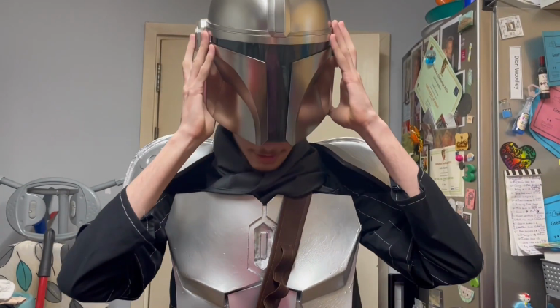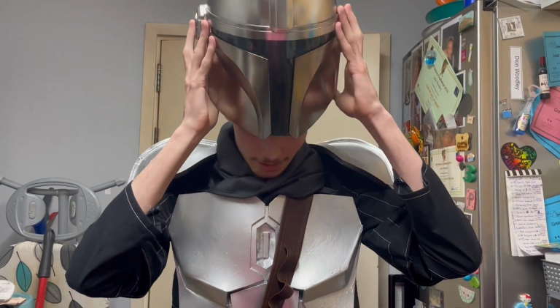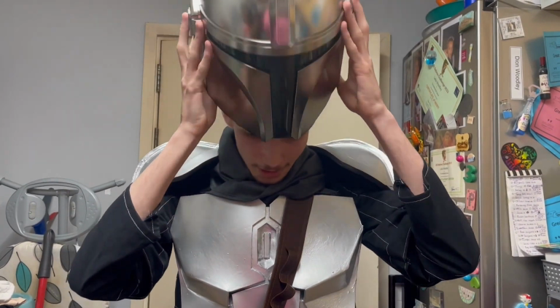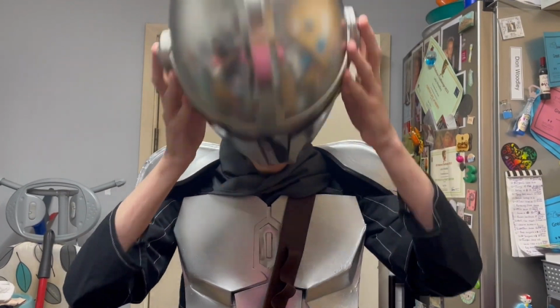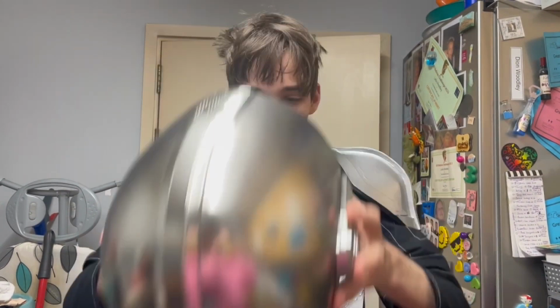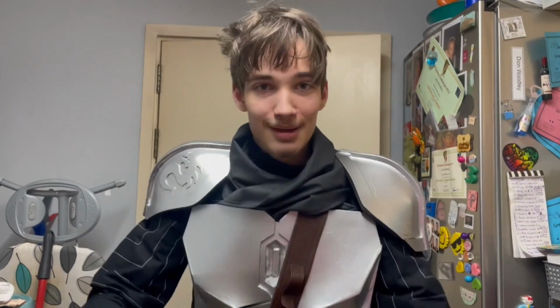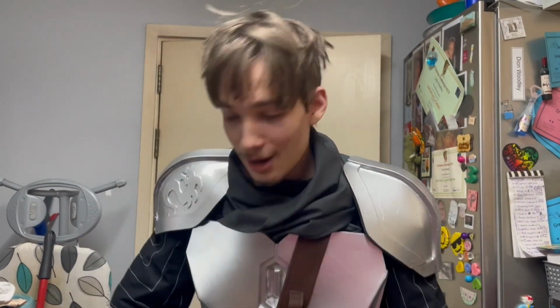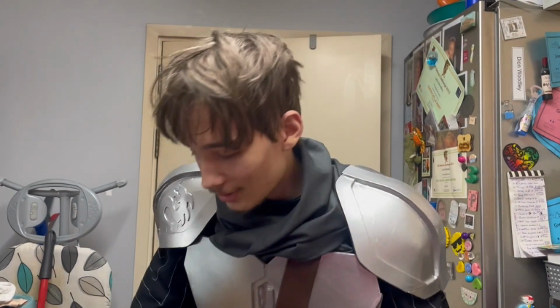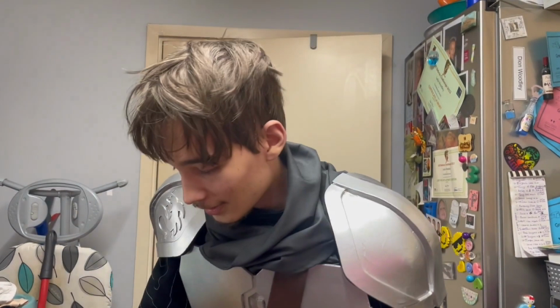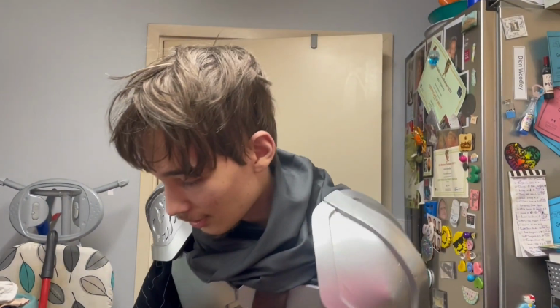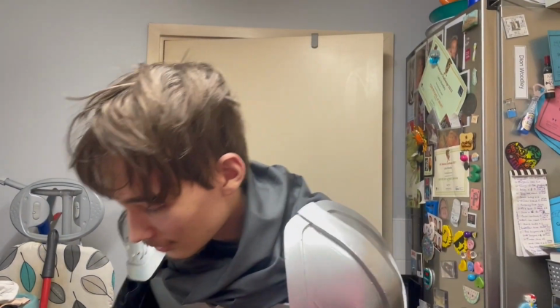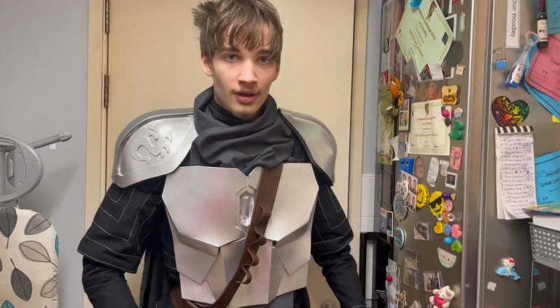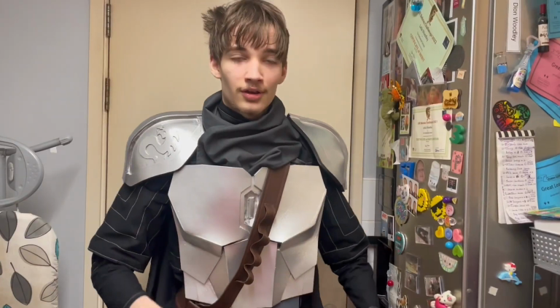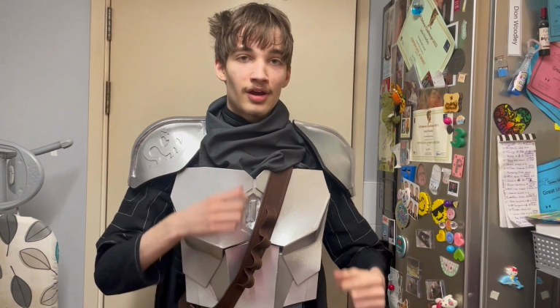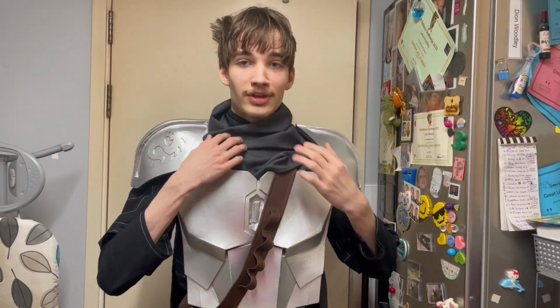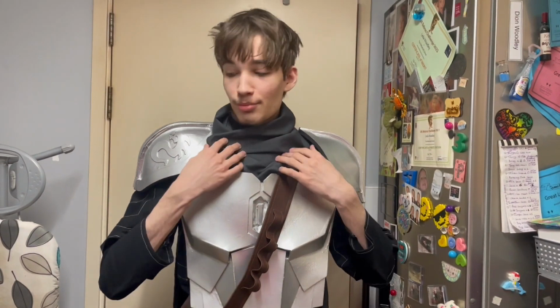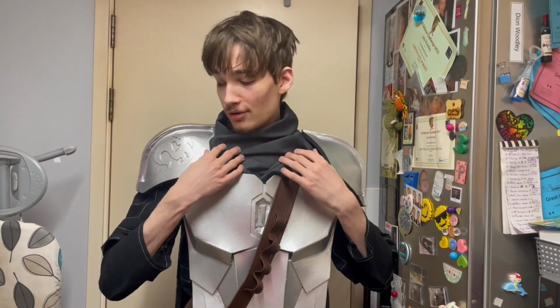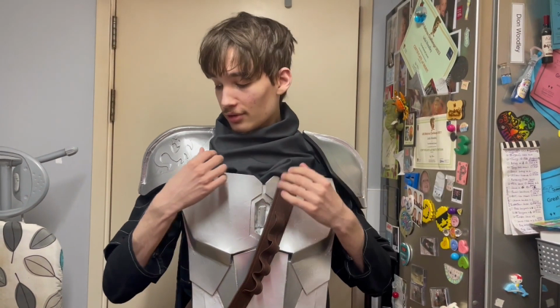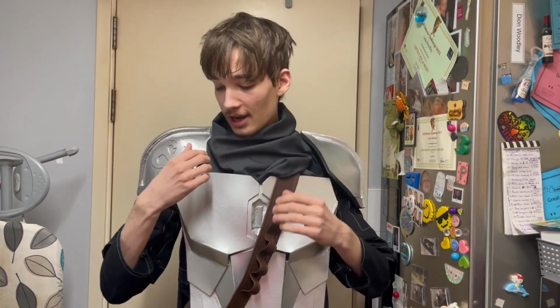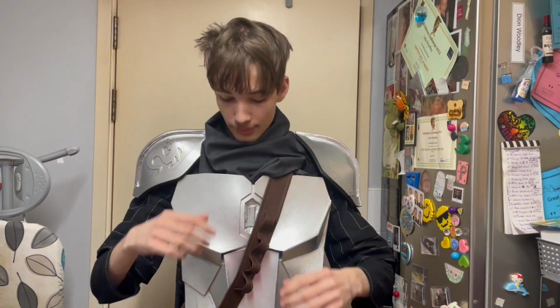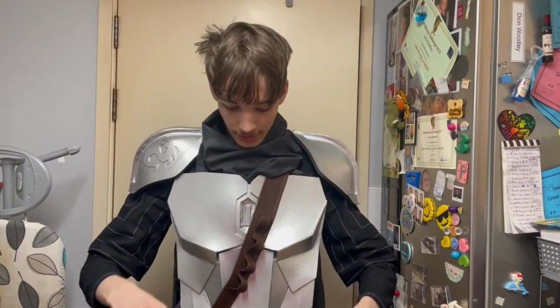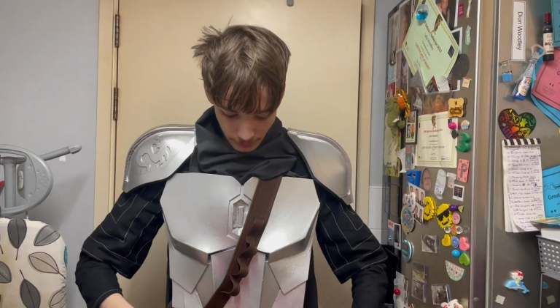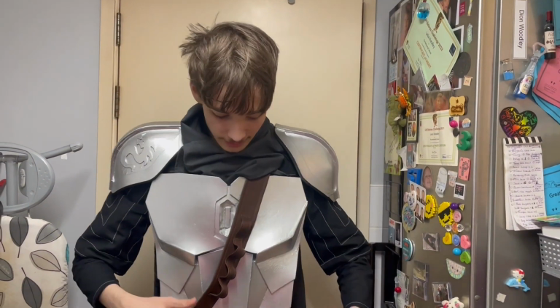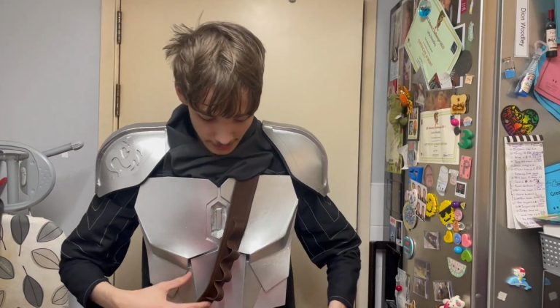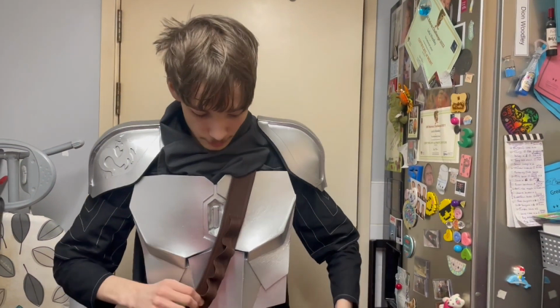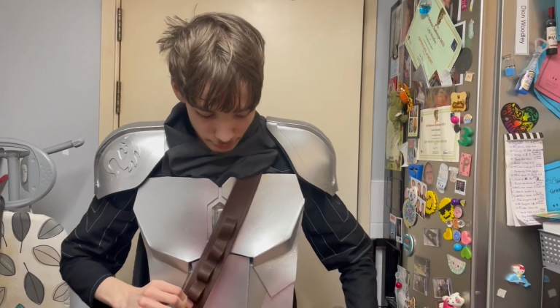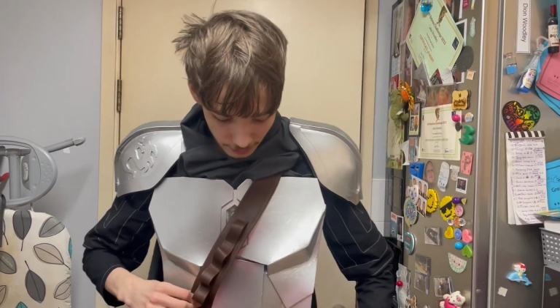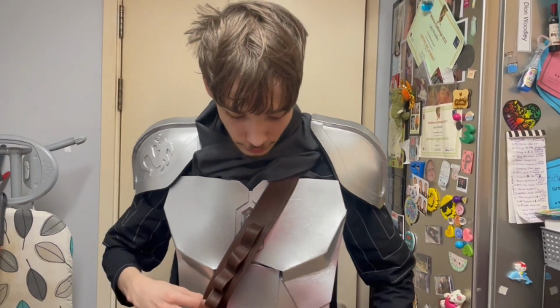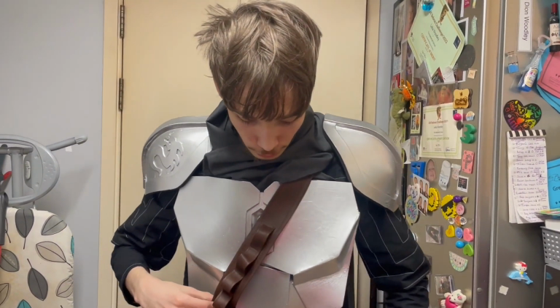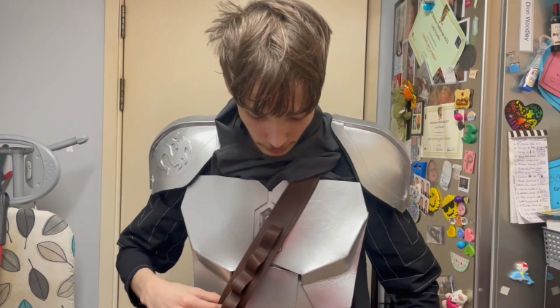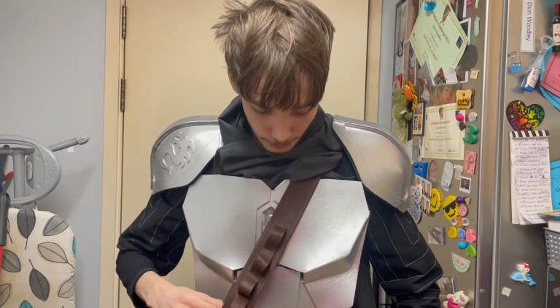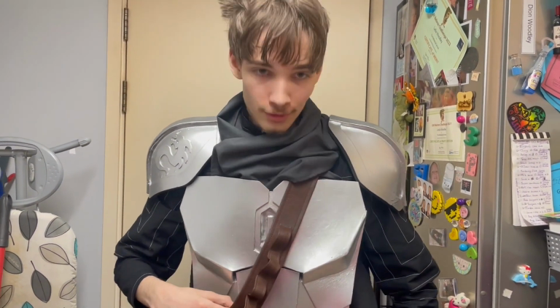And now we've got the same helmet as last time. So yeah, this is a brand new cape, as you can see, and a brand new belt.